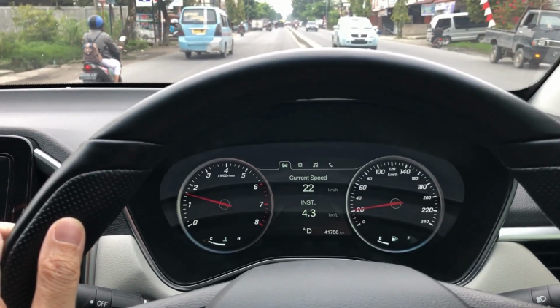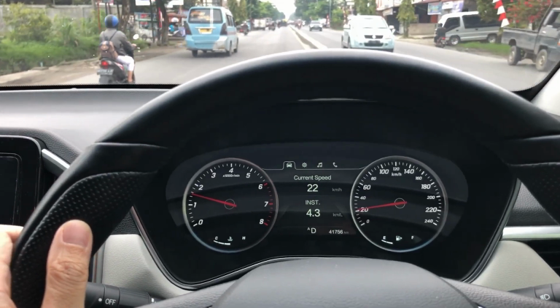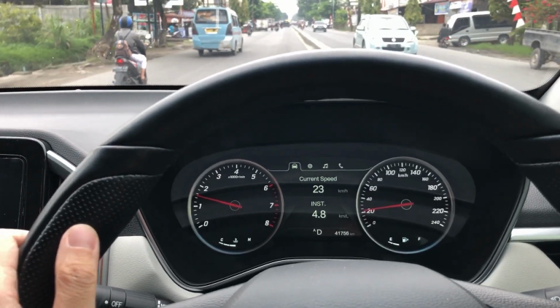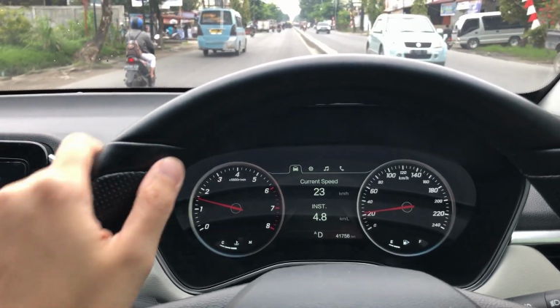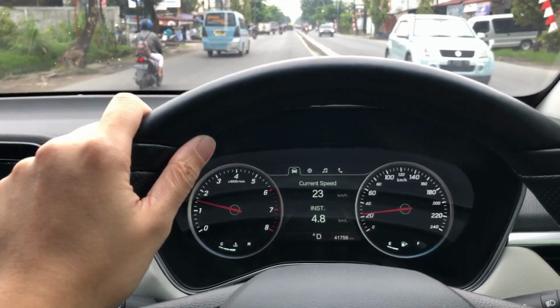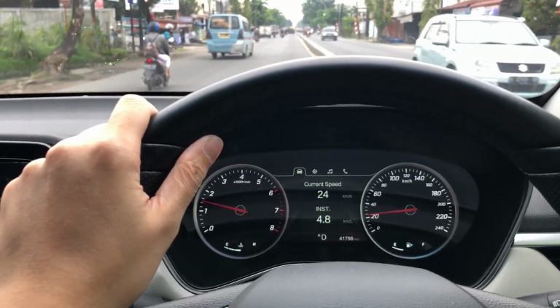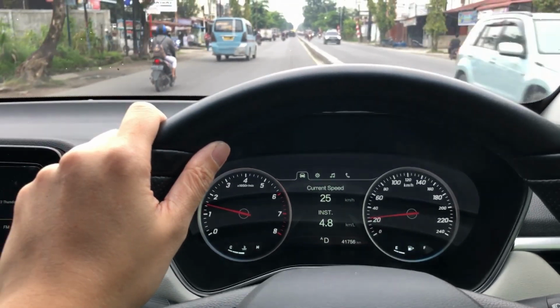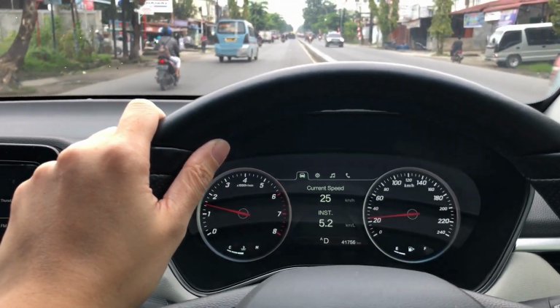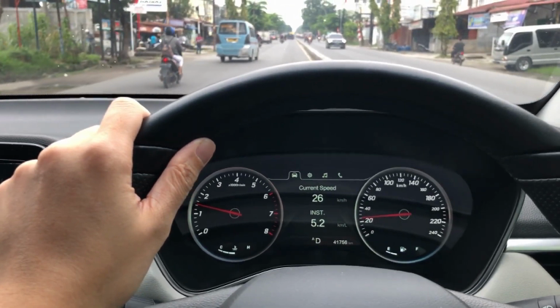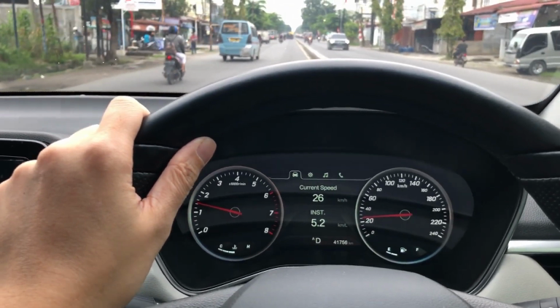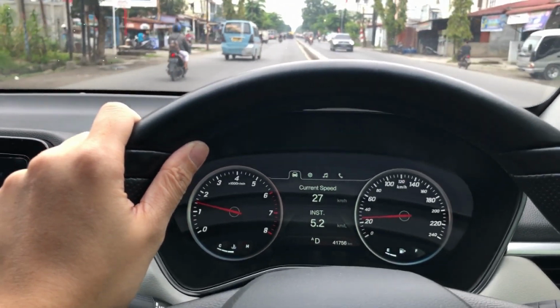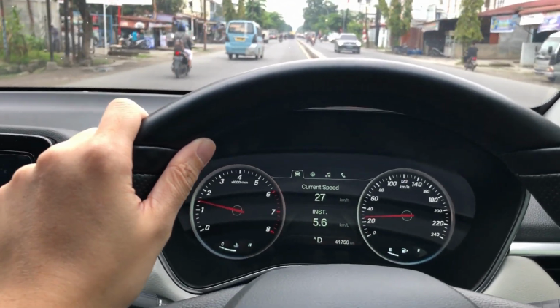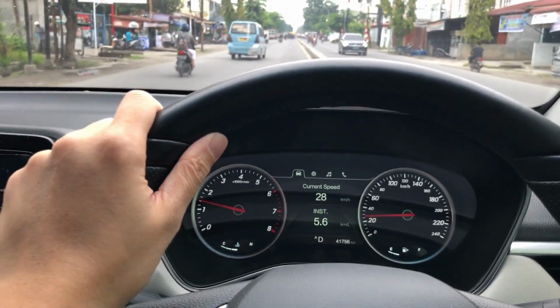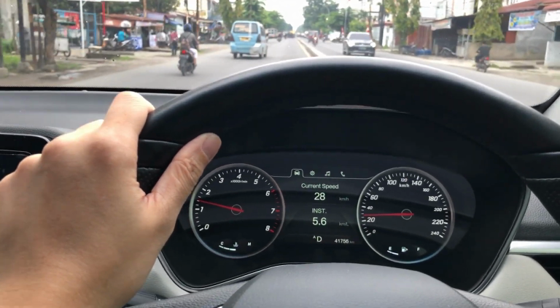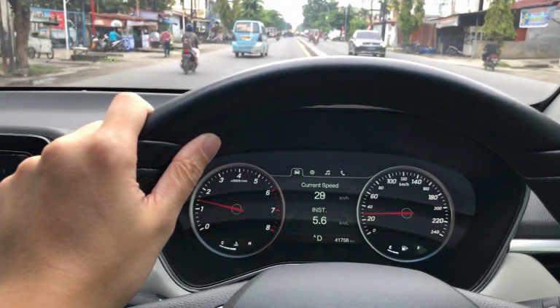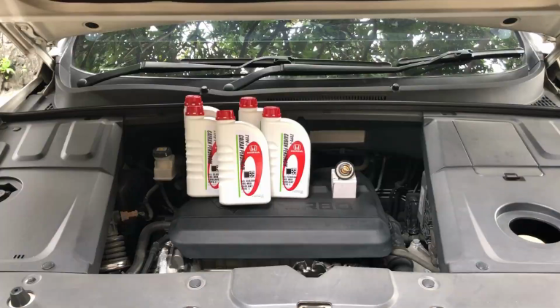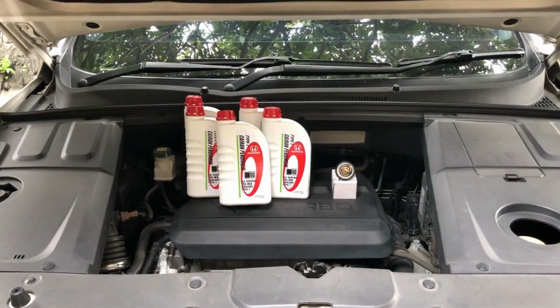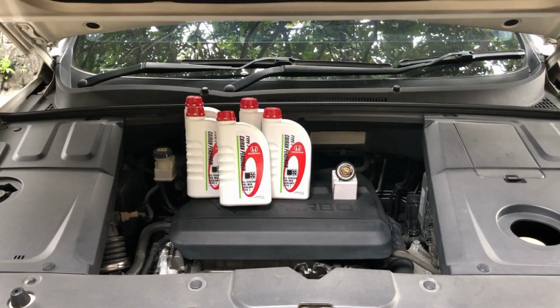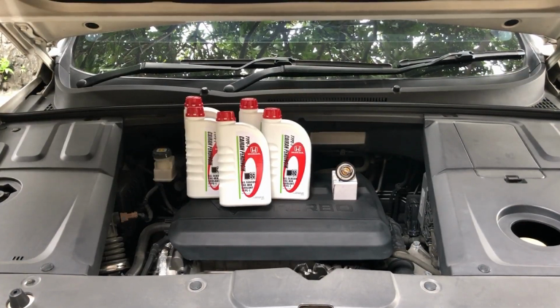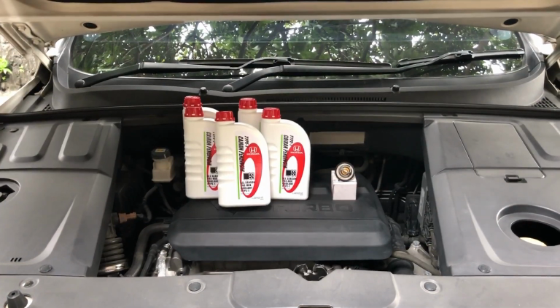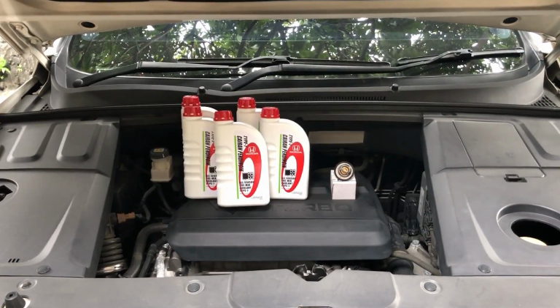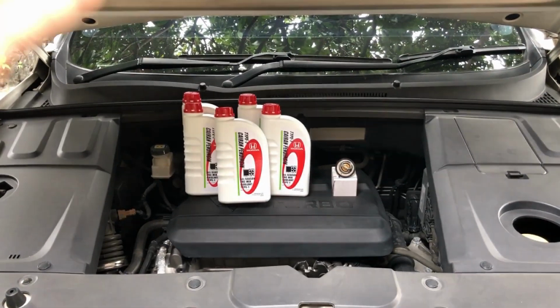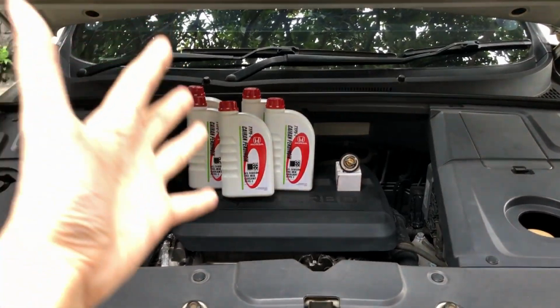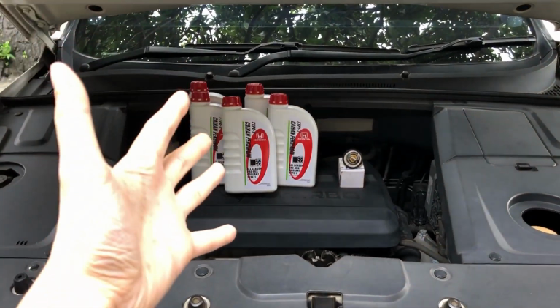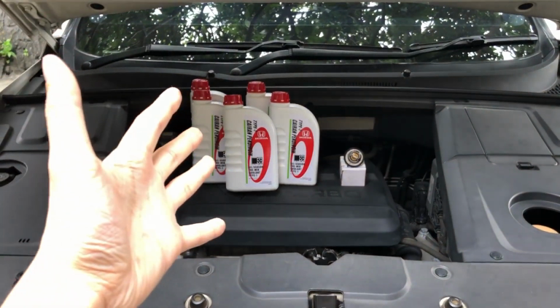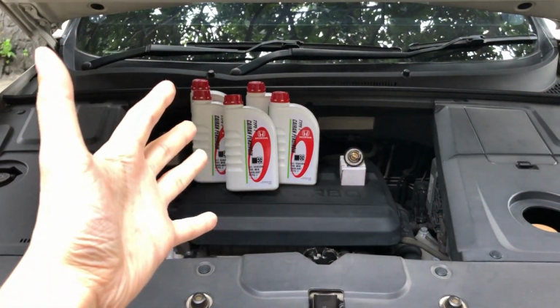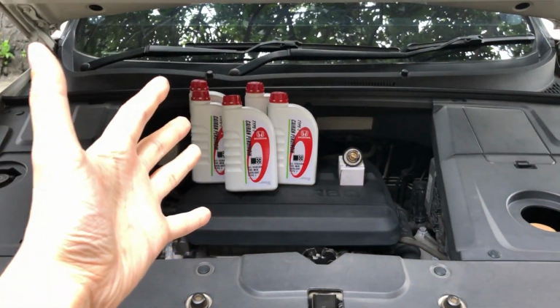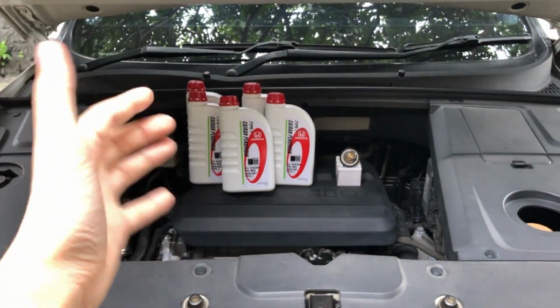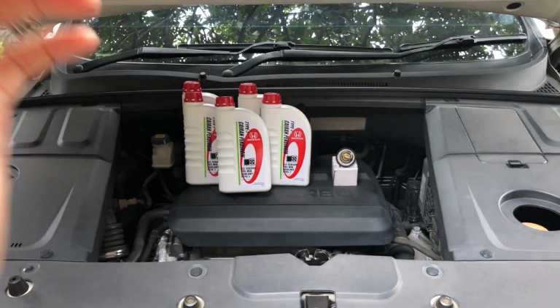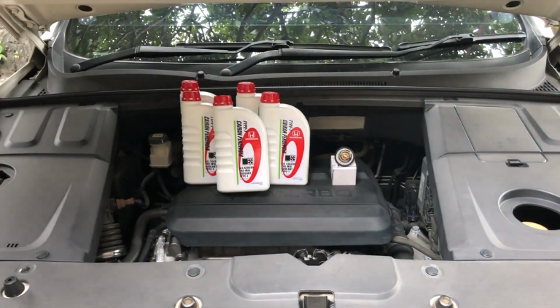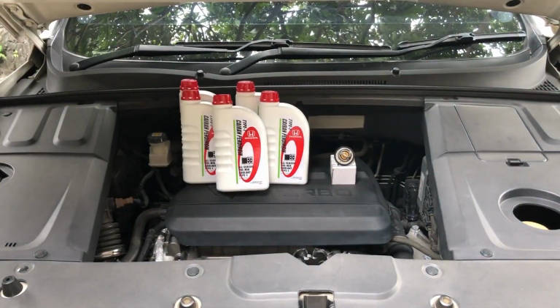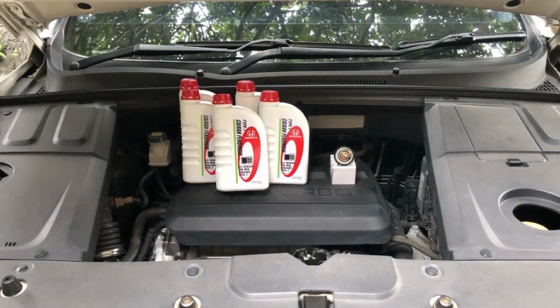Rightio, let's go to work. Make sure the engine bay has cooled down before we work on the car.